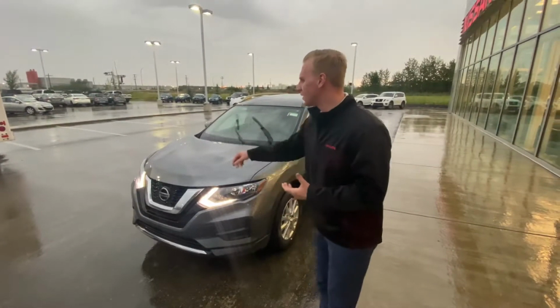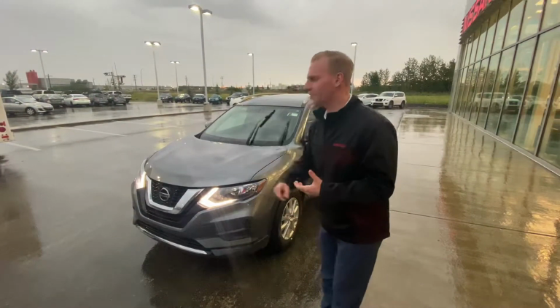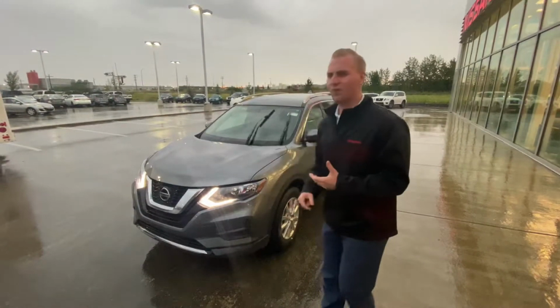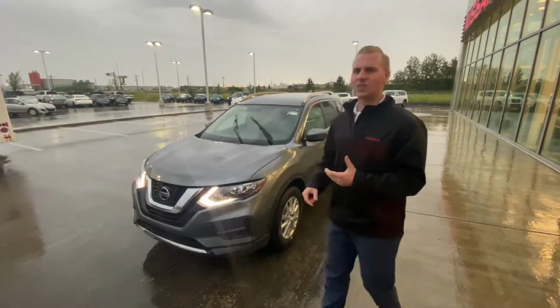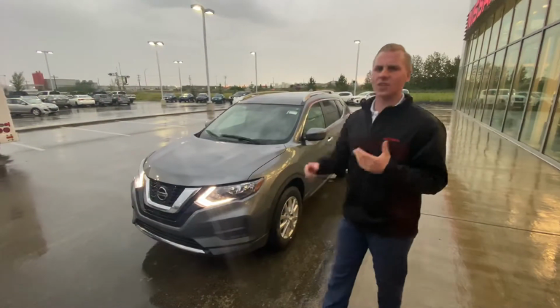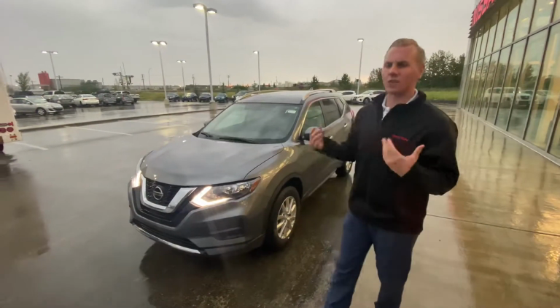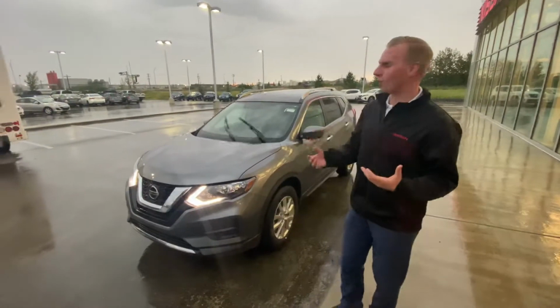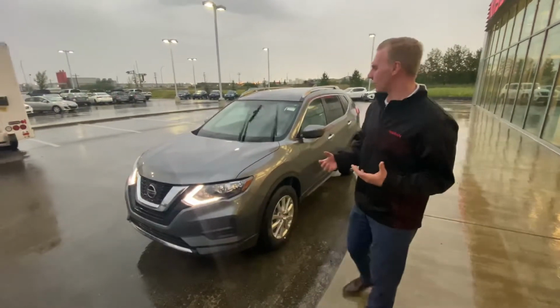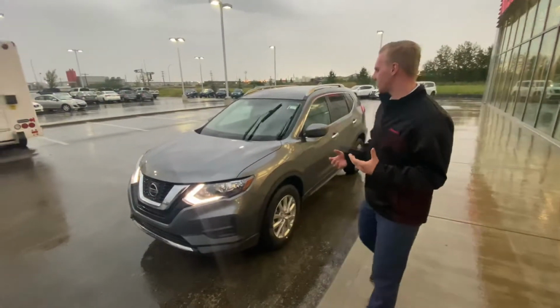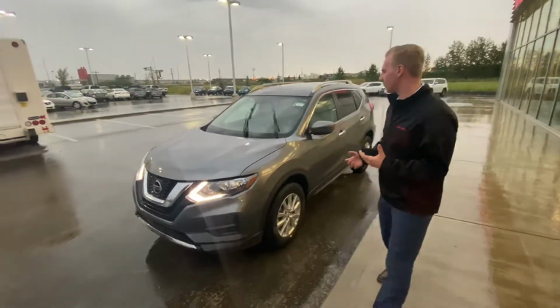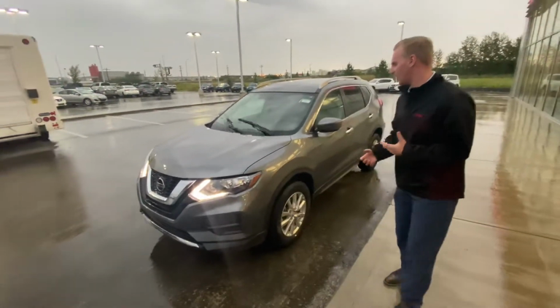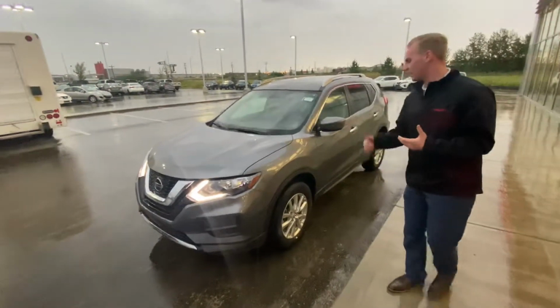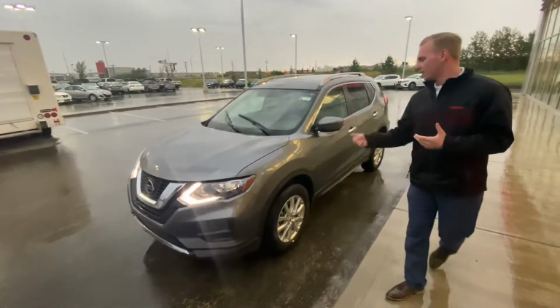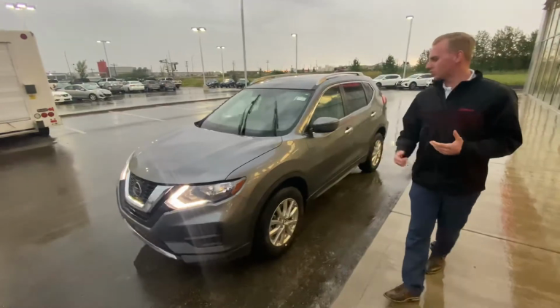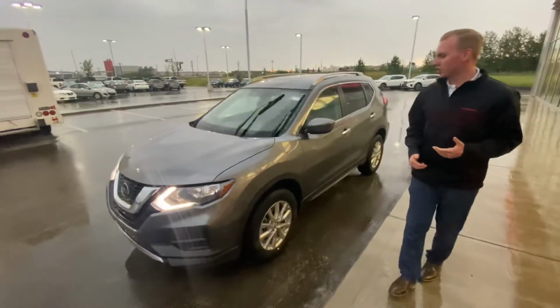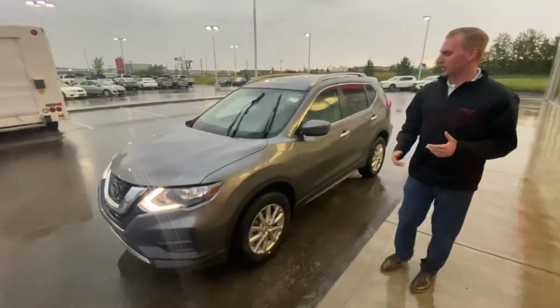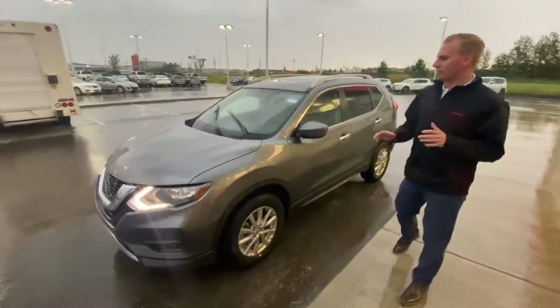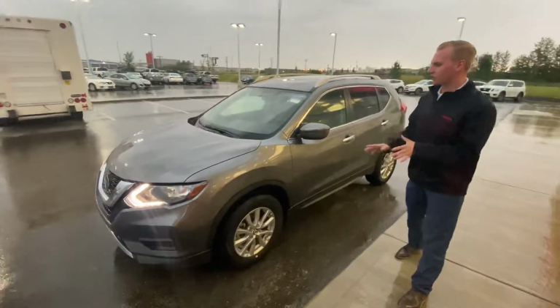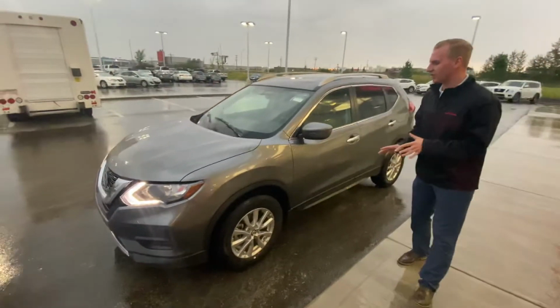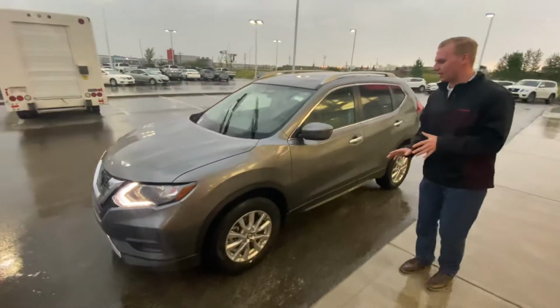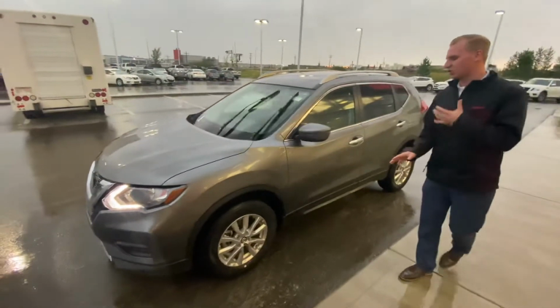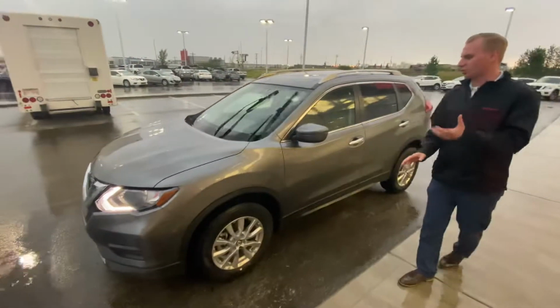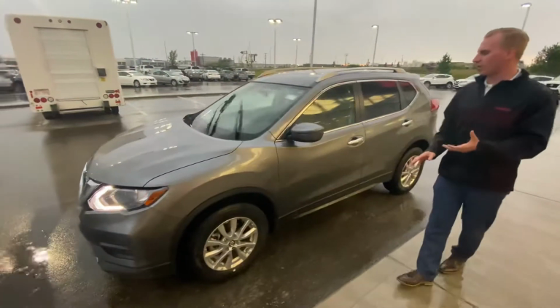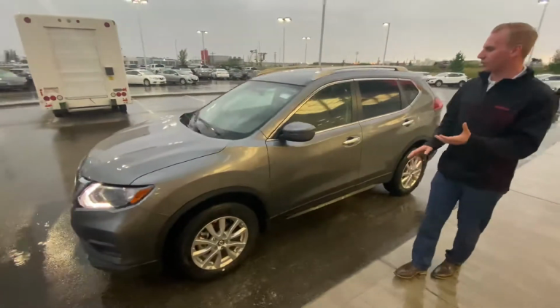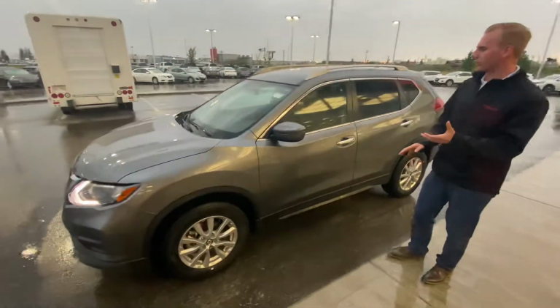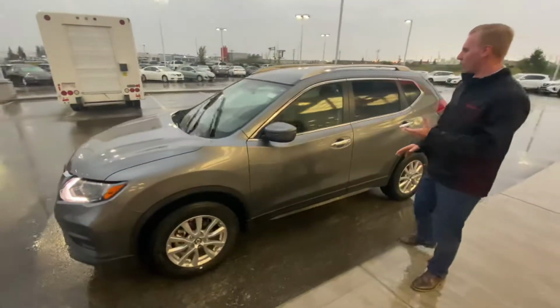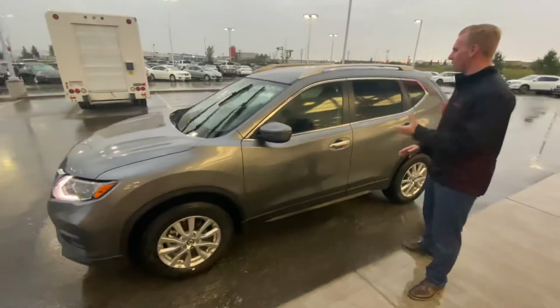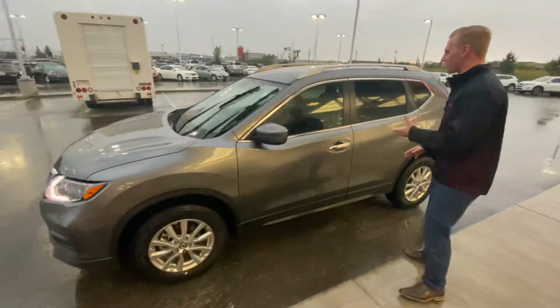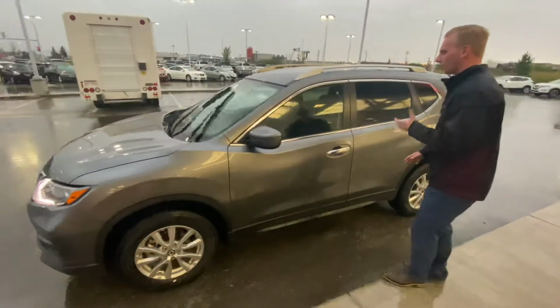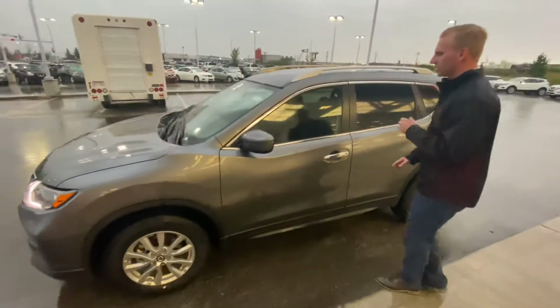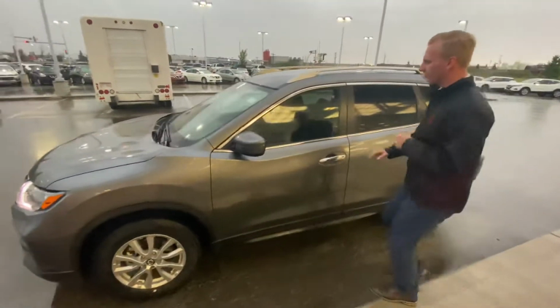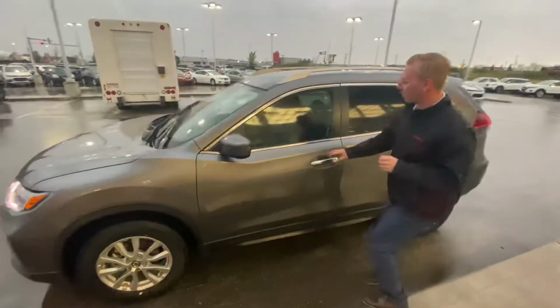Safety features like your forward emergency braking. This one's also going to have your 17-inch aluminum alloy wheels already wrapped up in all-season rubber.